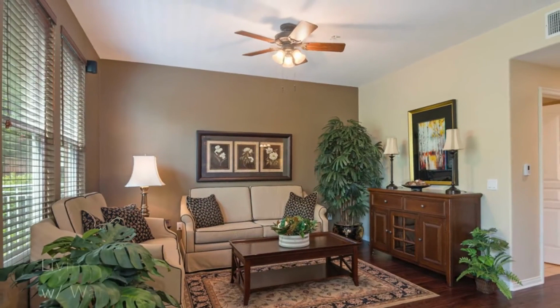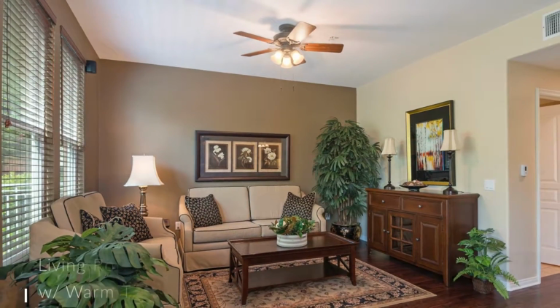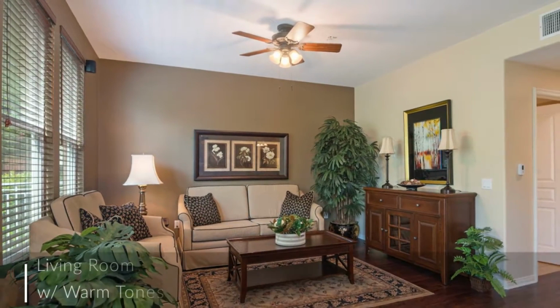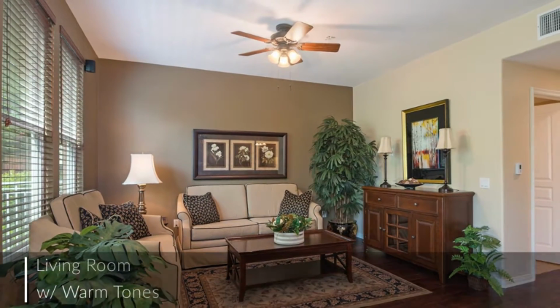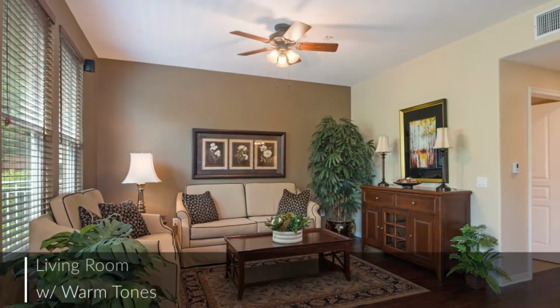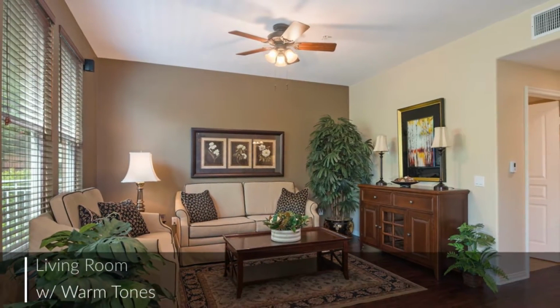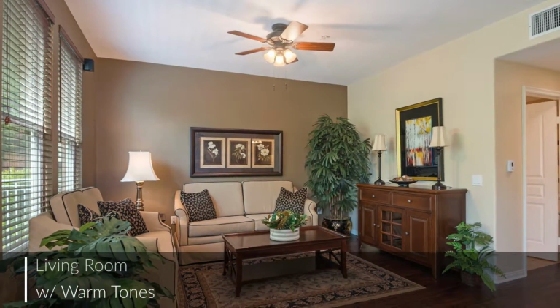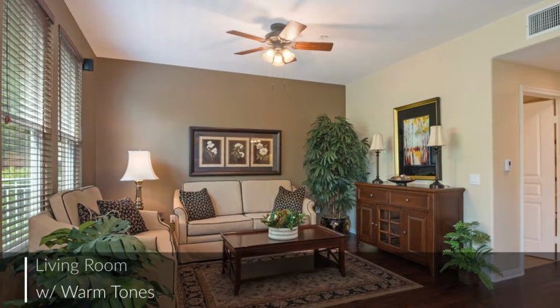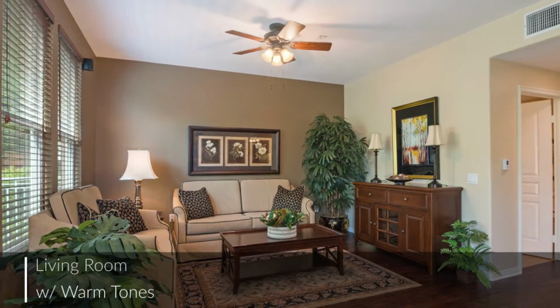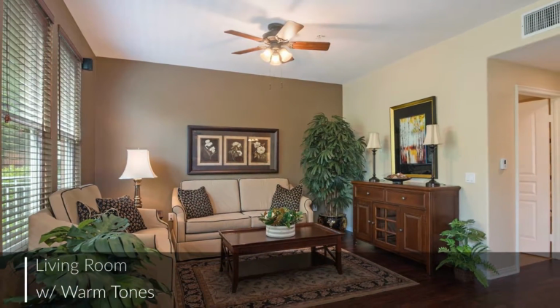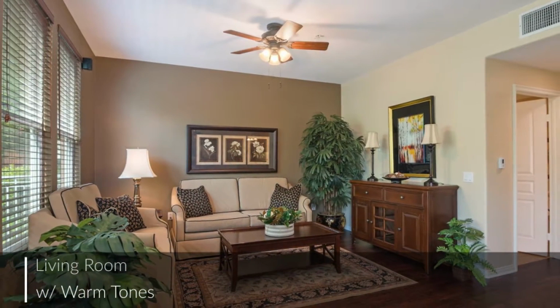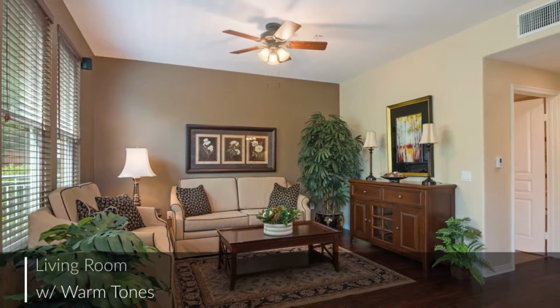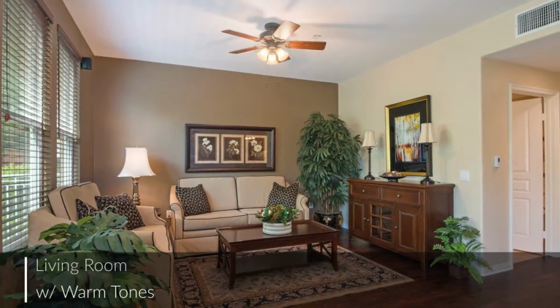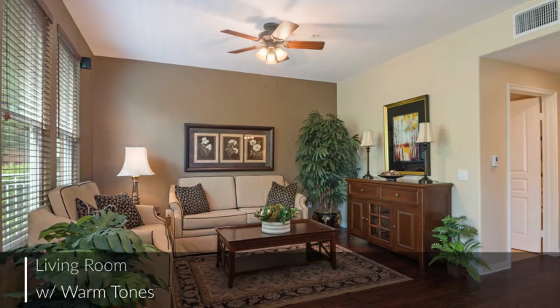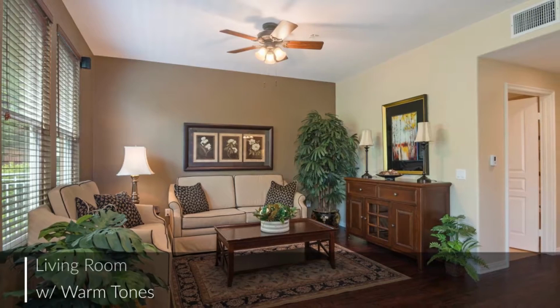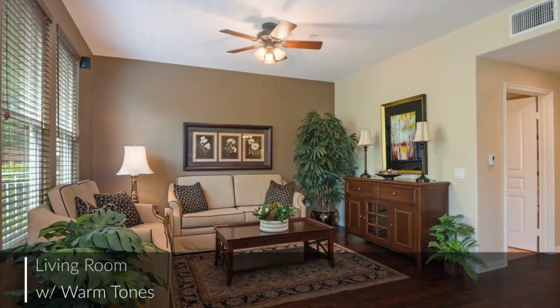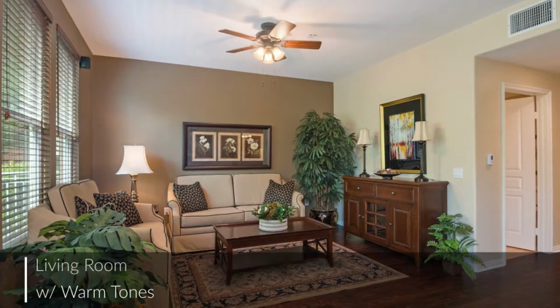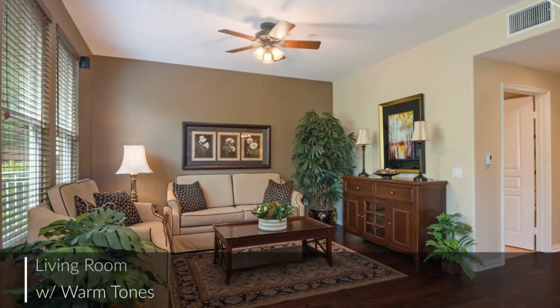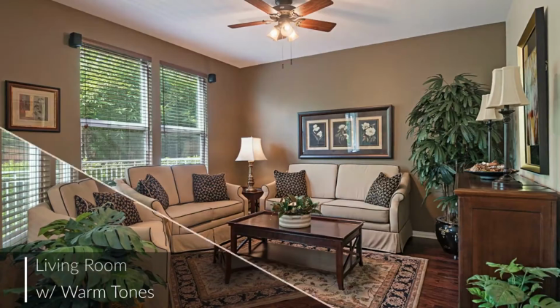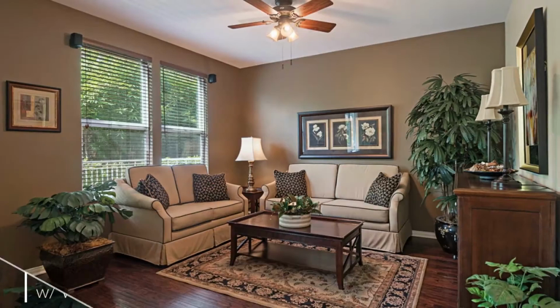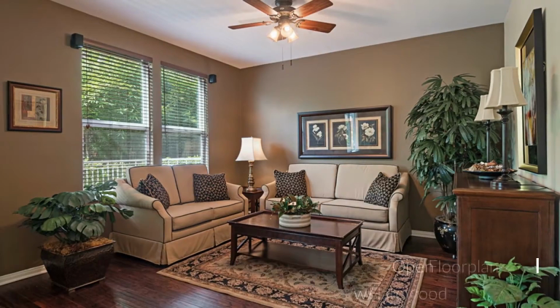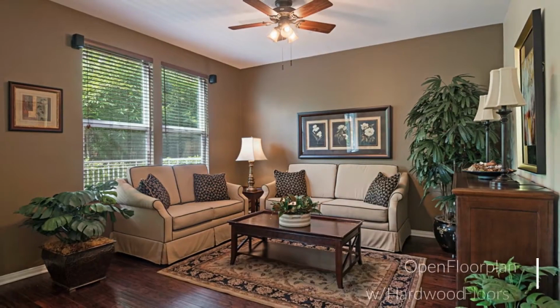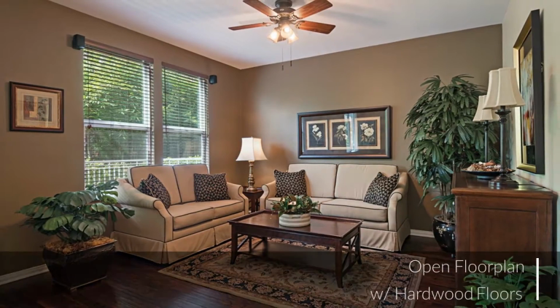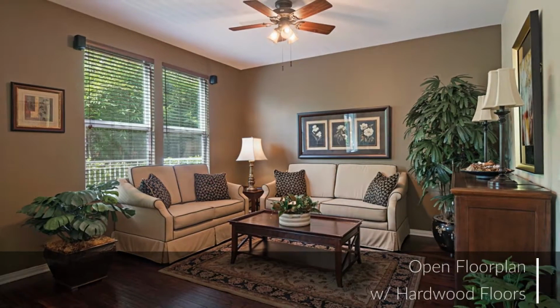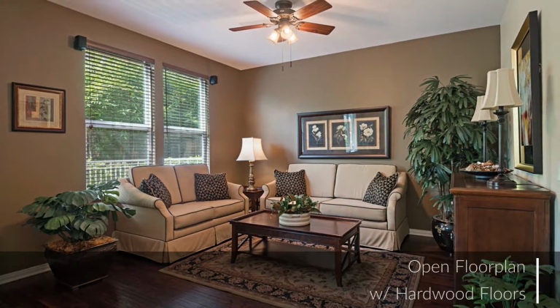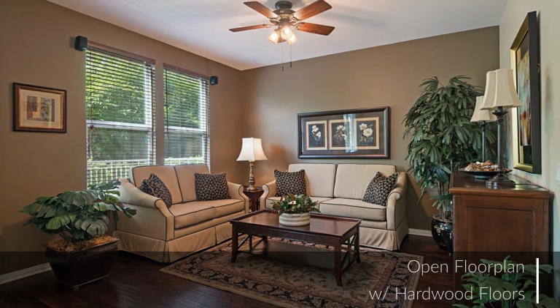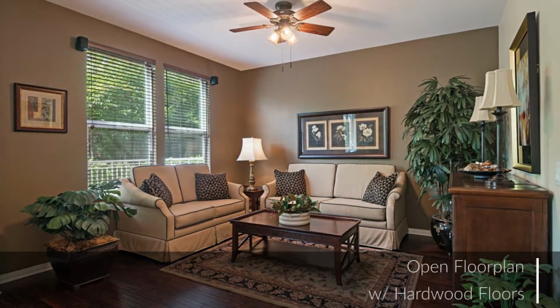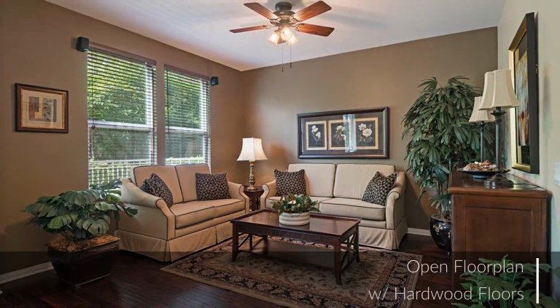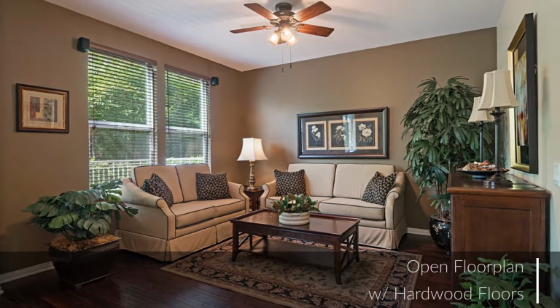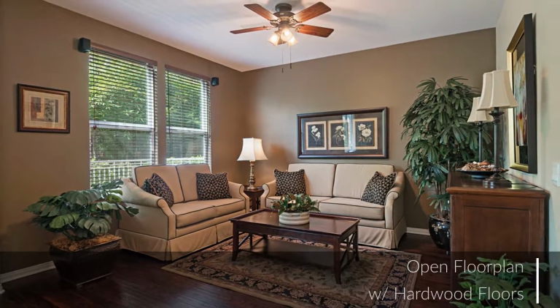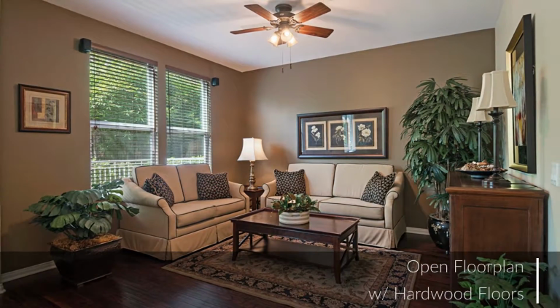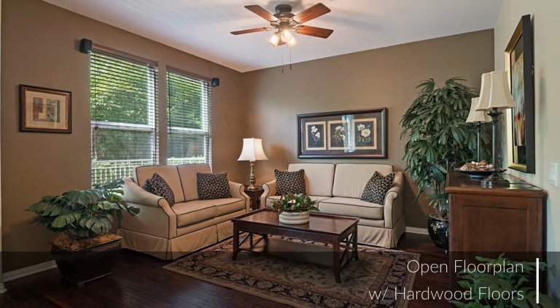The living room has a flowing layout bathed in natural light. It's formal enough to entertain guests but comfortable enough for daily use.